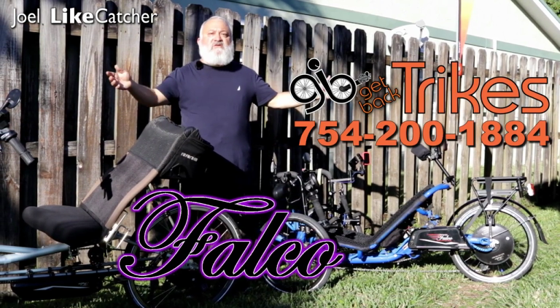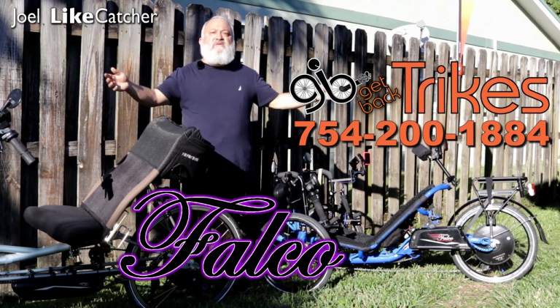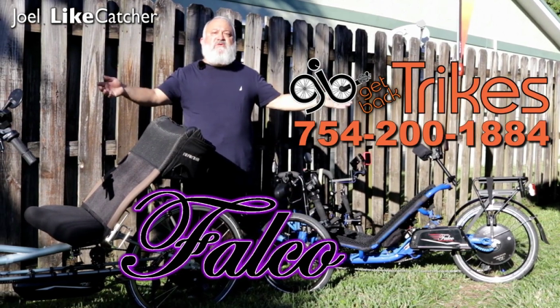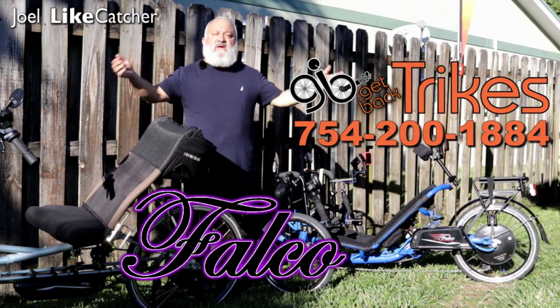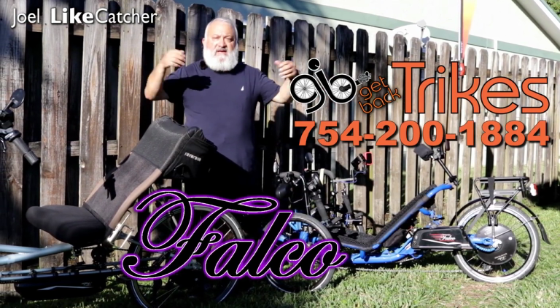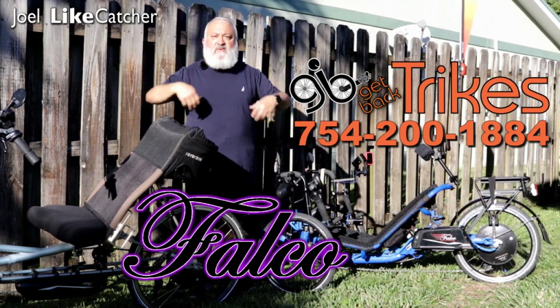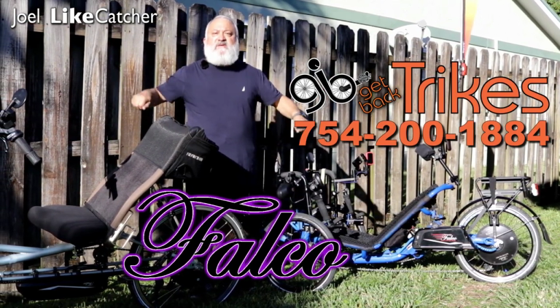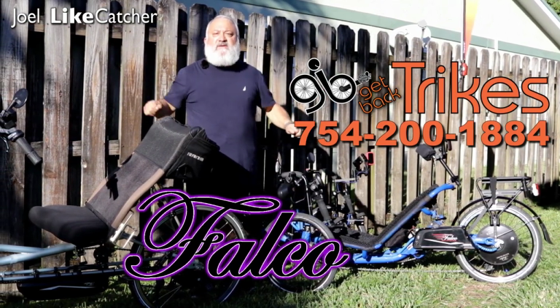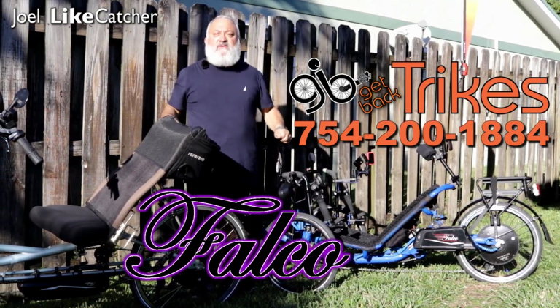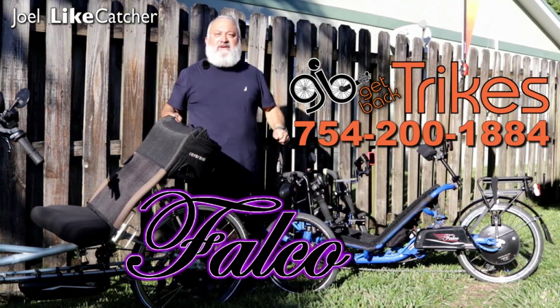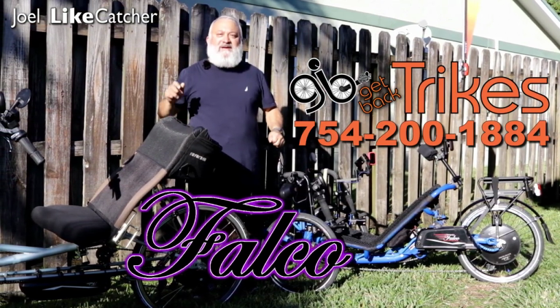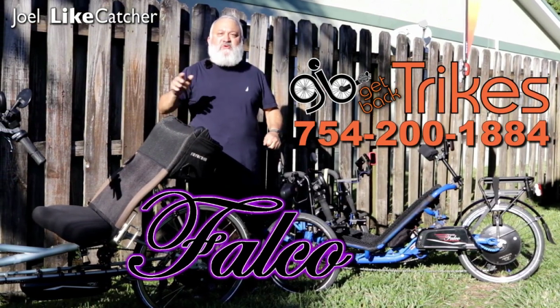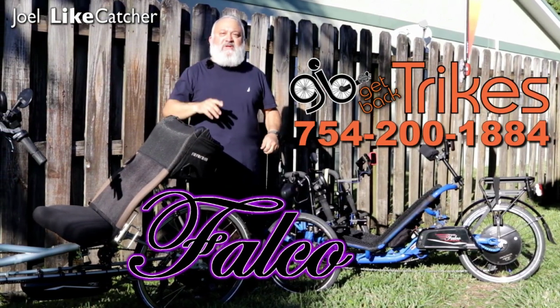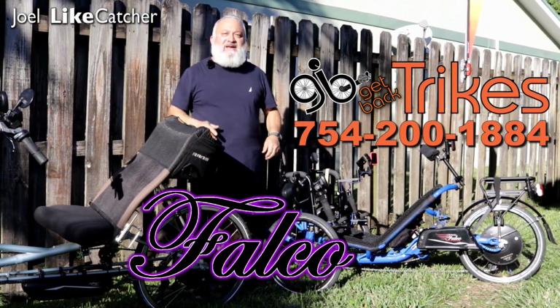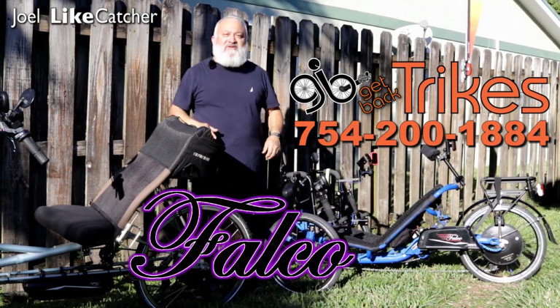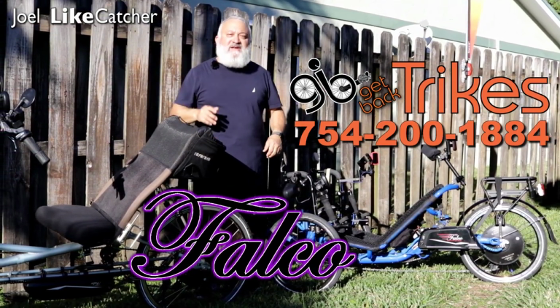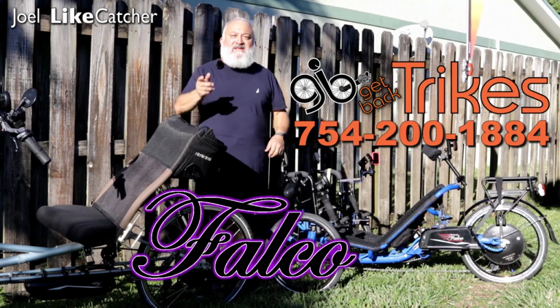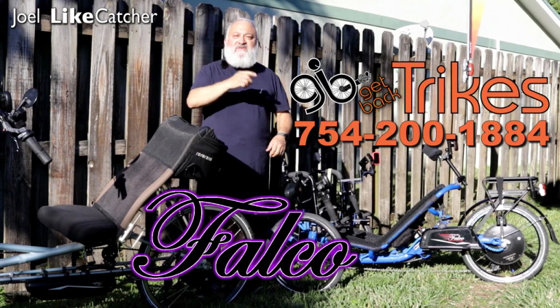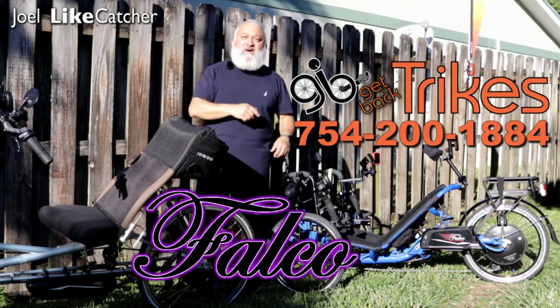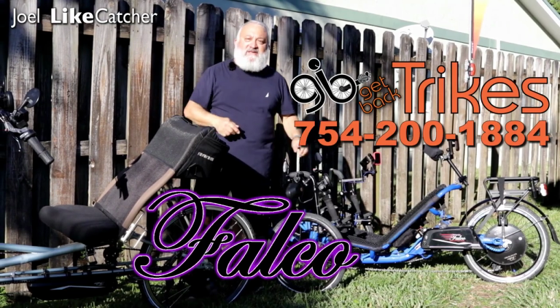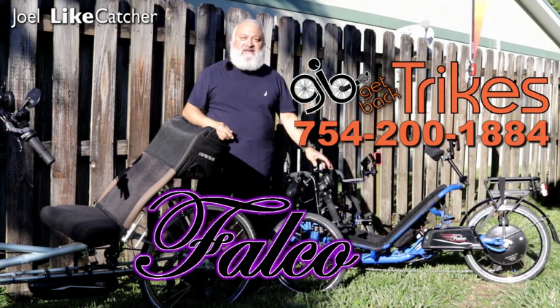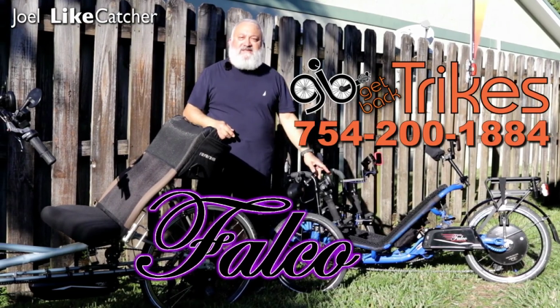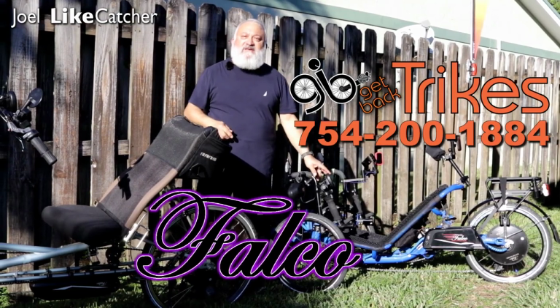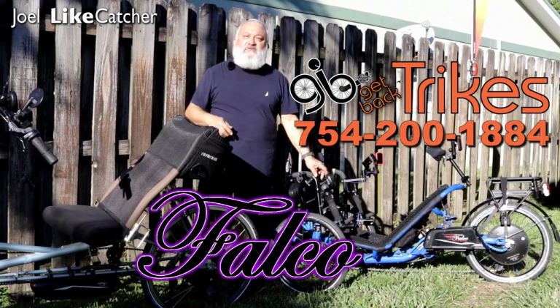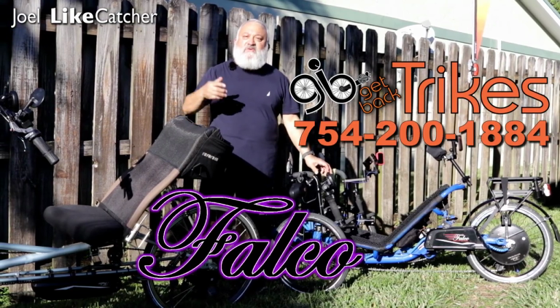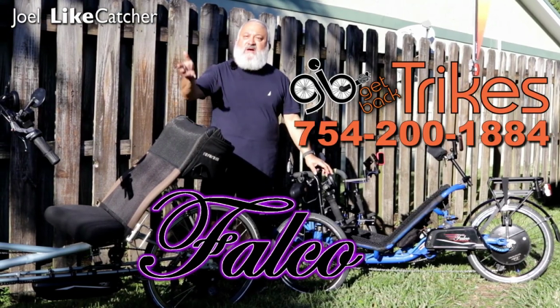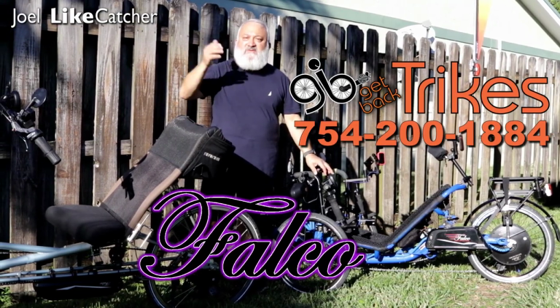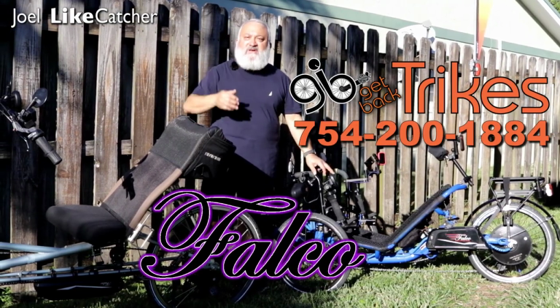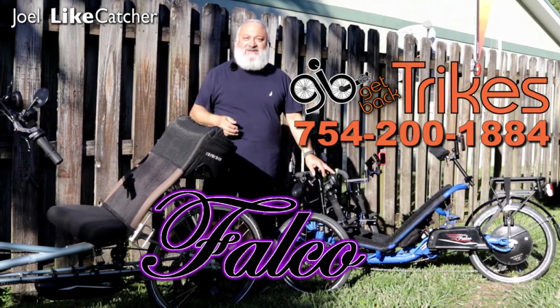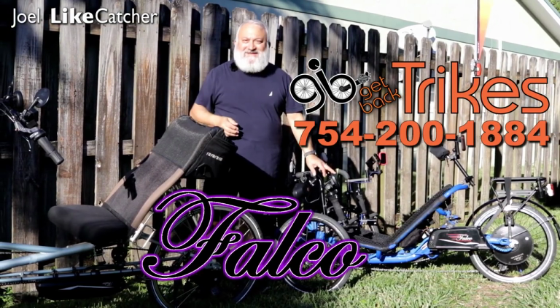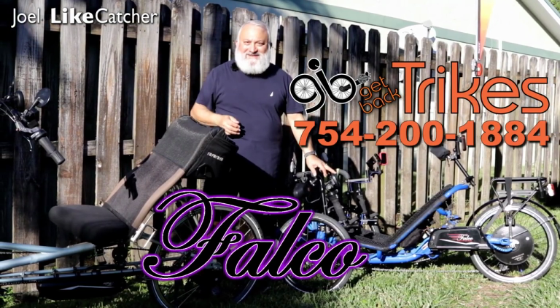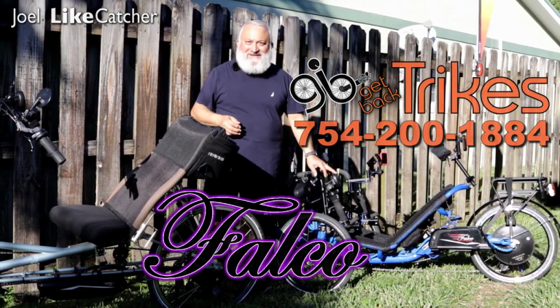We can service you anywhere in South Florida. I'm Joel Lighthatcher — thanks for watching. Stay tuned for other videos in this series.